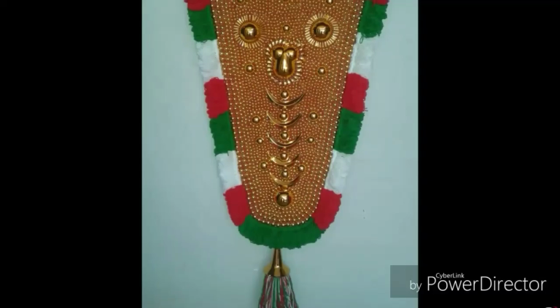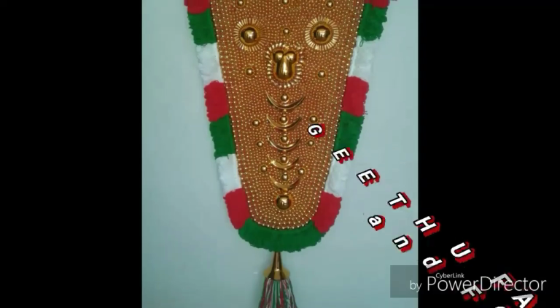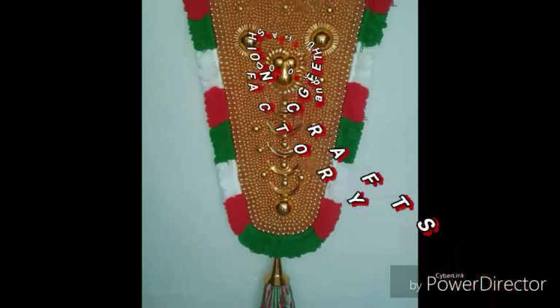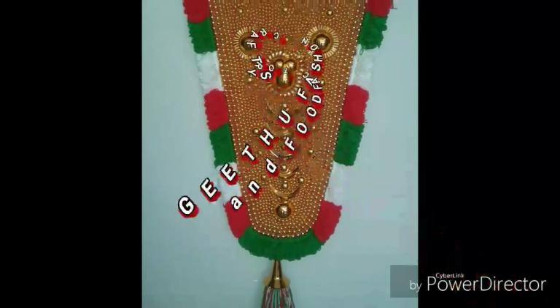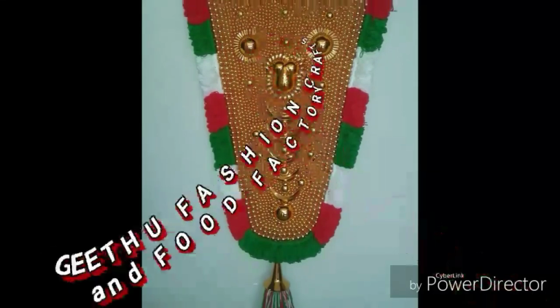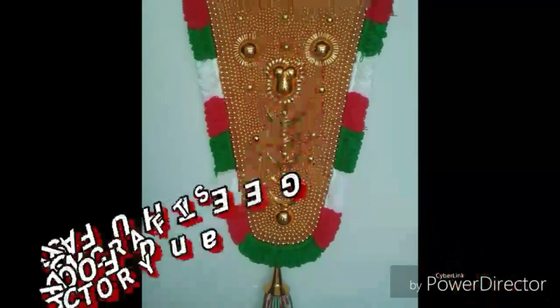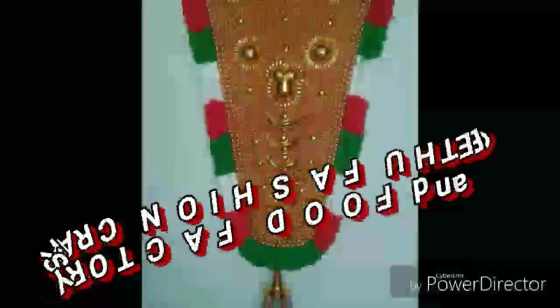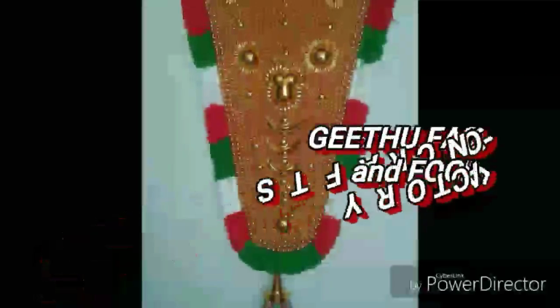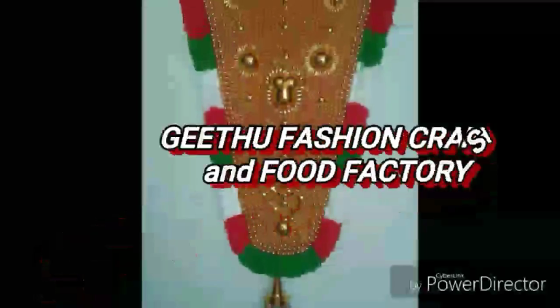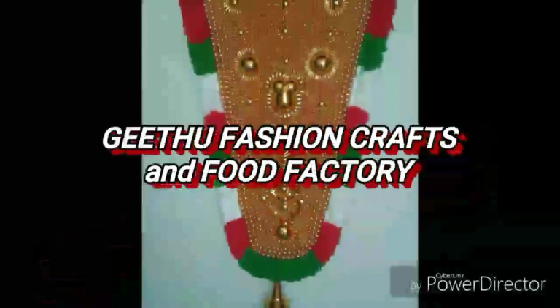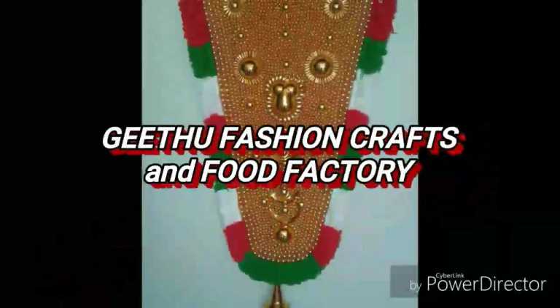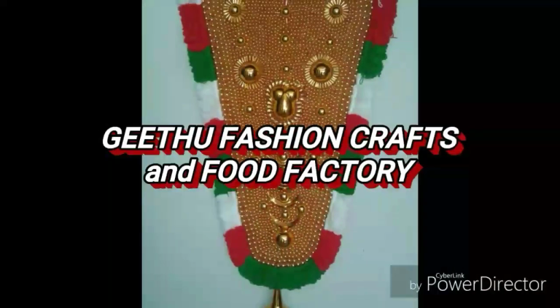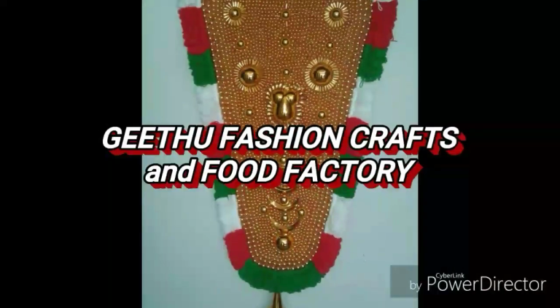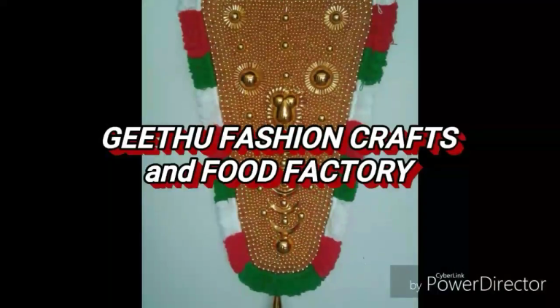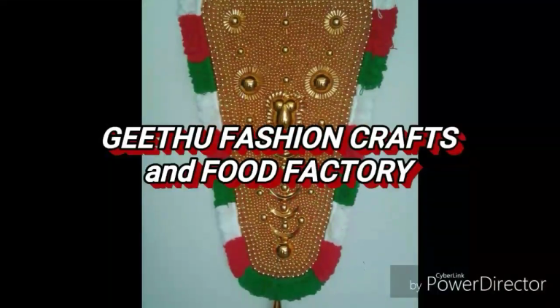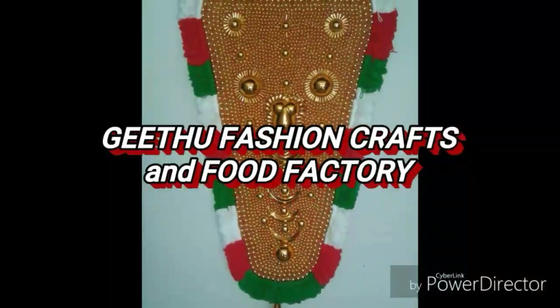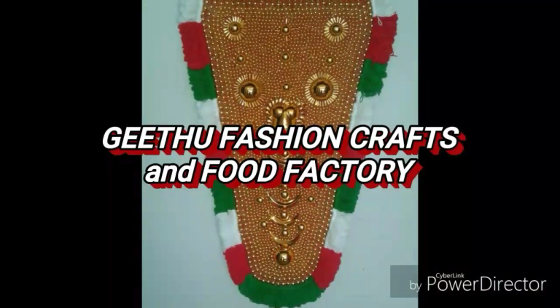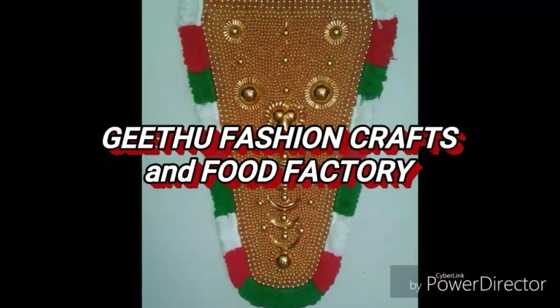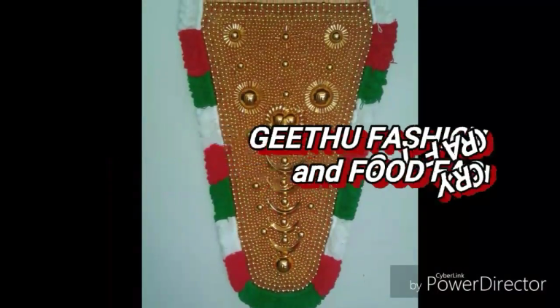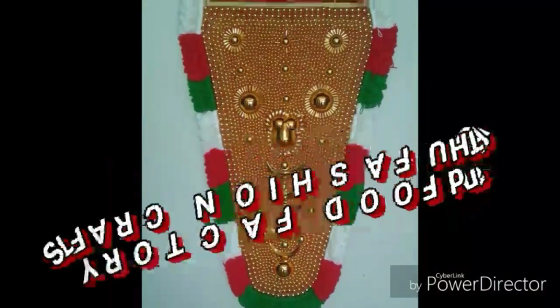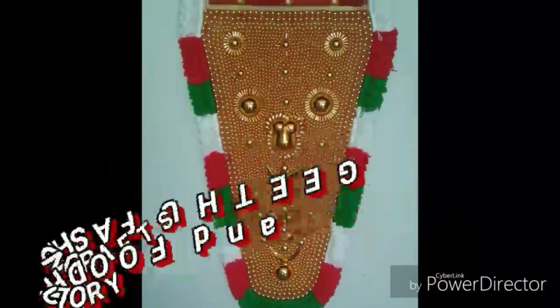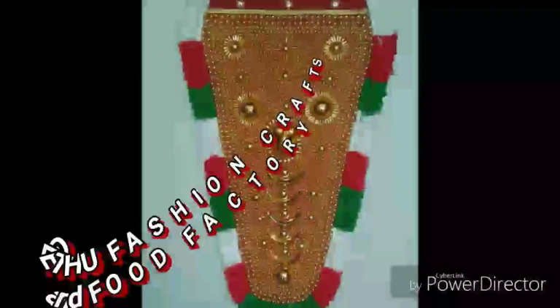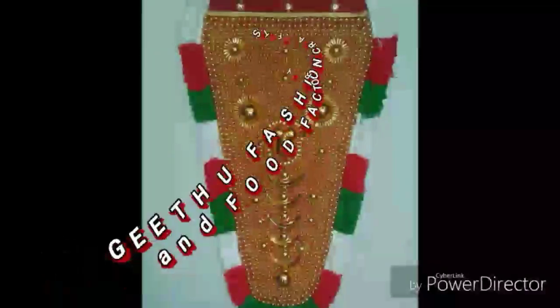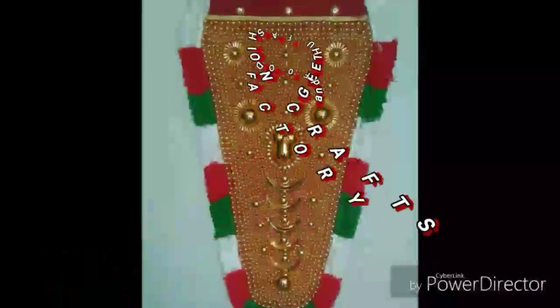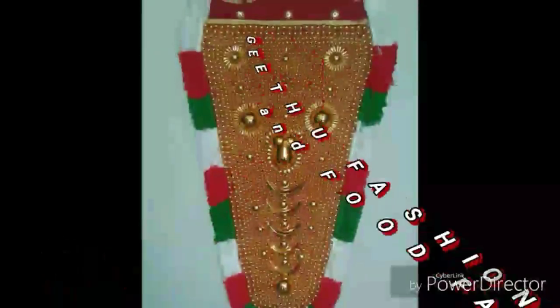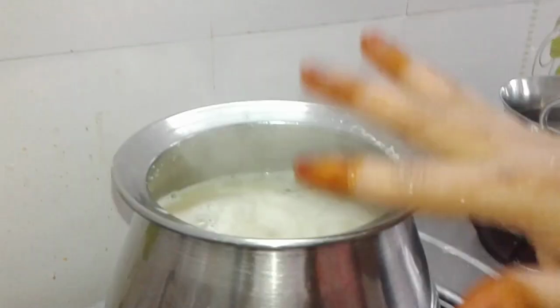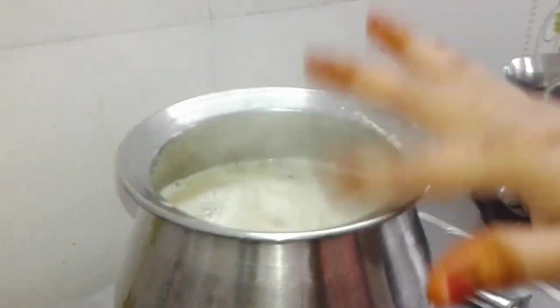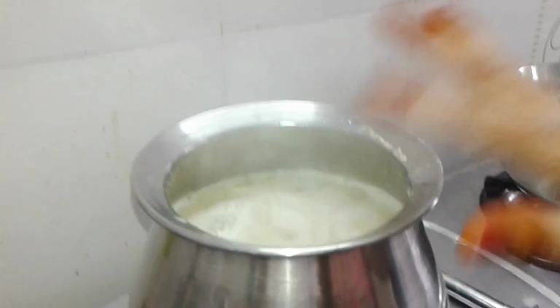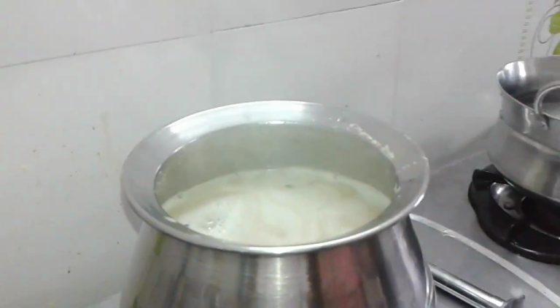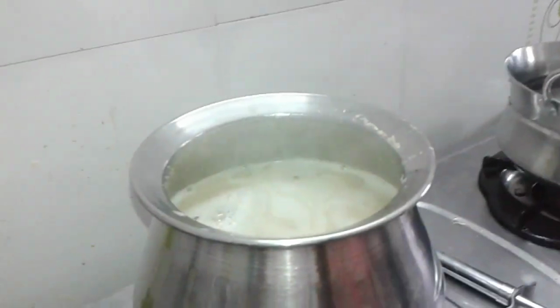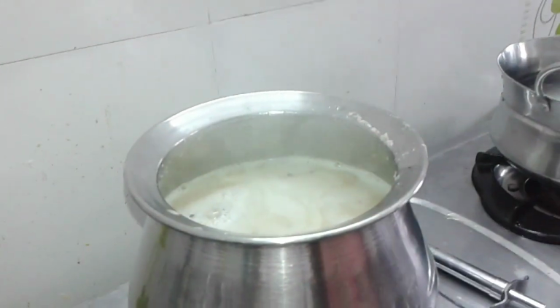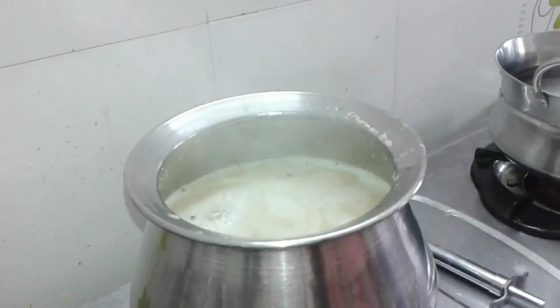Hello friends, welcome to V2FashionCraft and Food Factory. In this video, you will be able to do a healthy food.